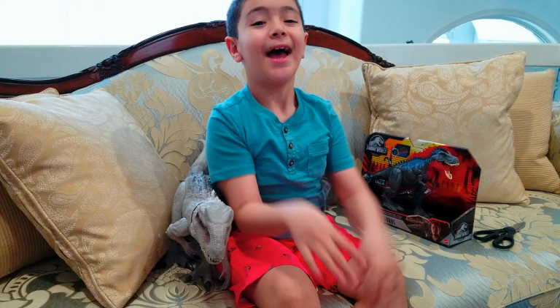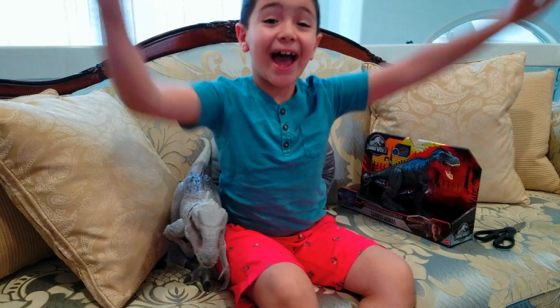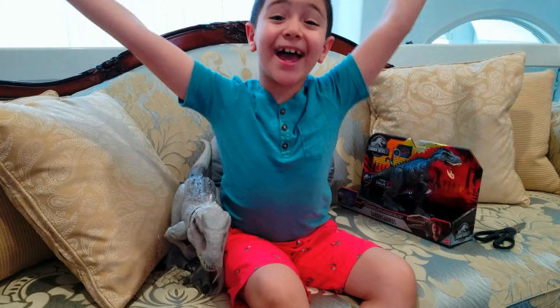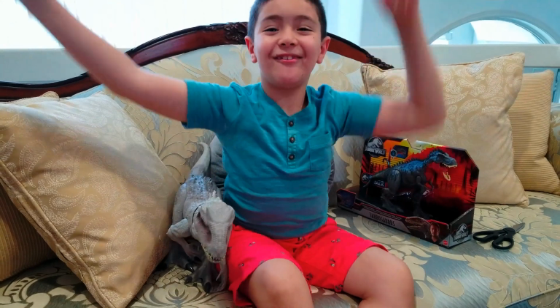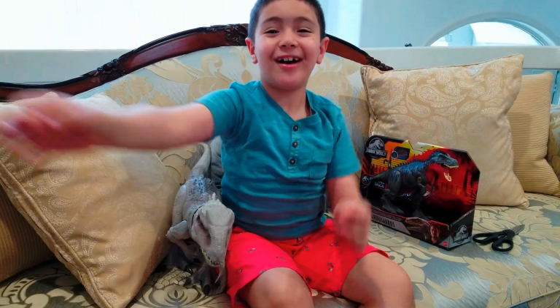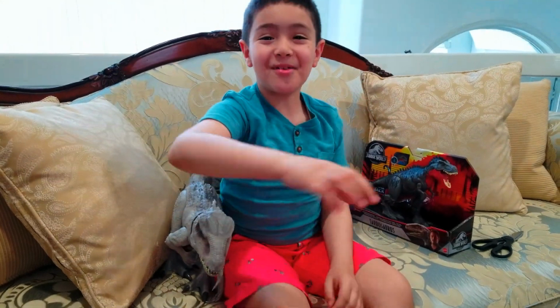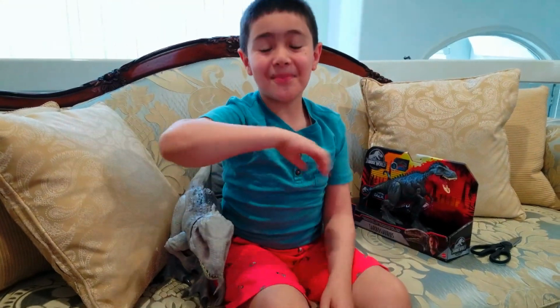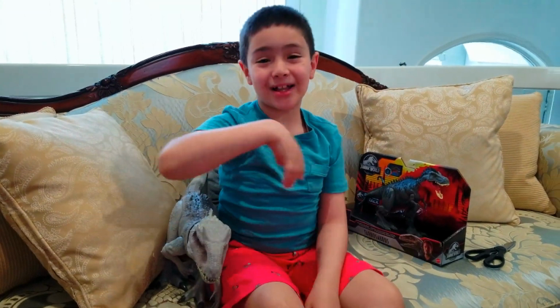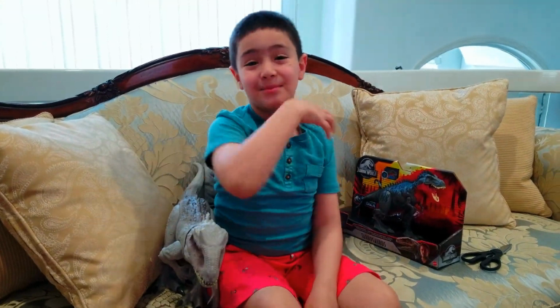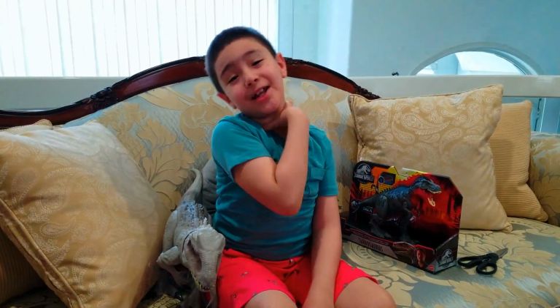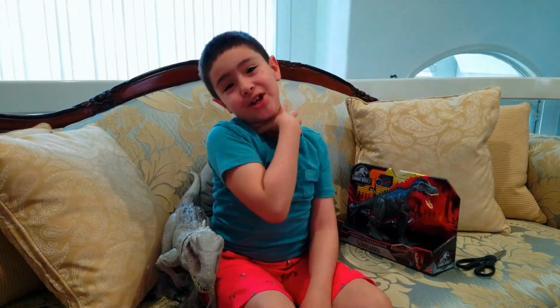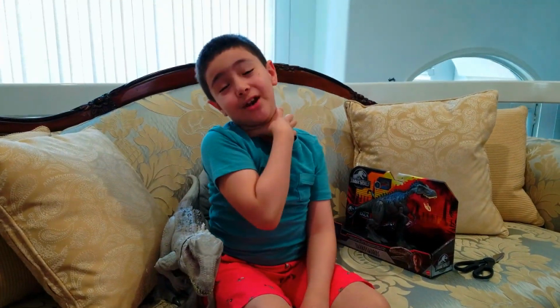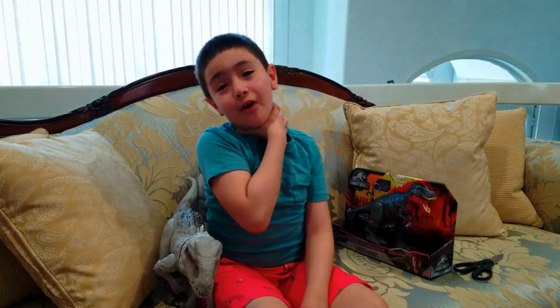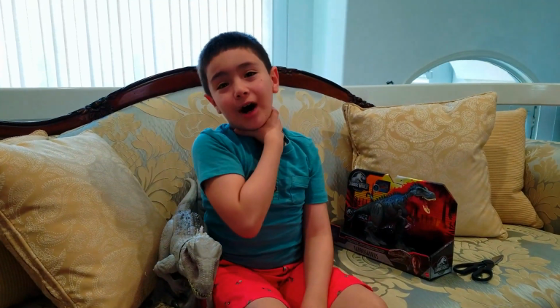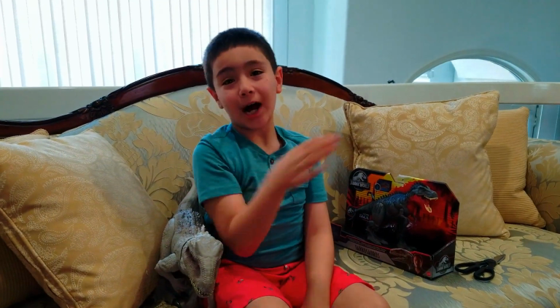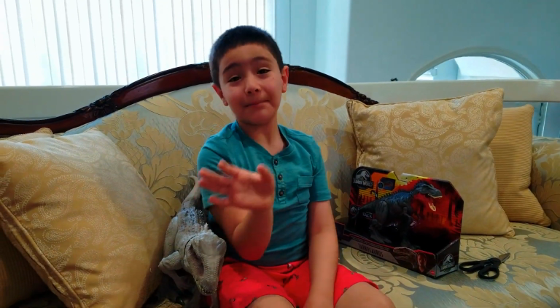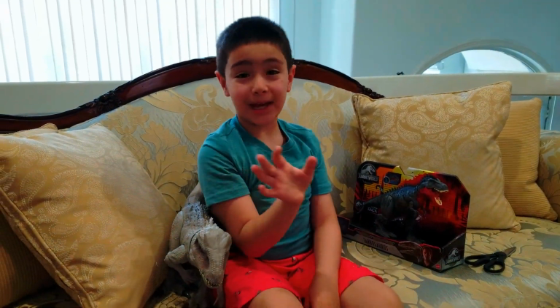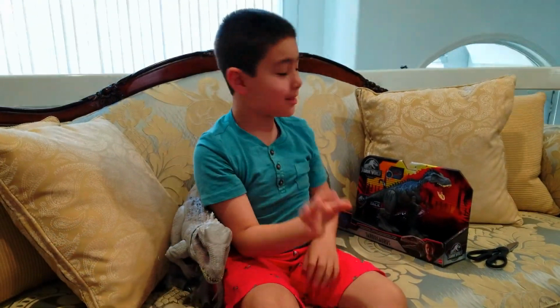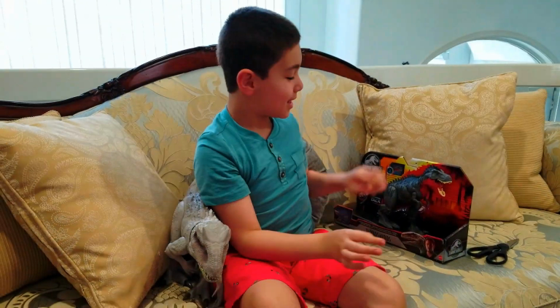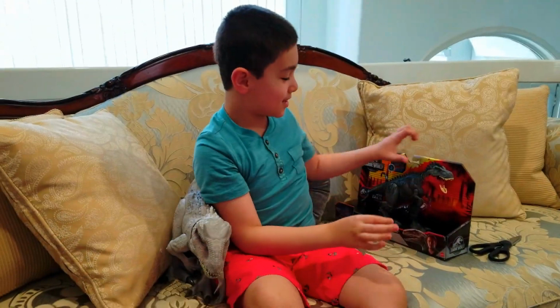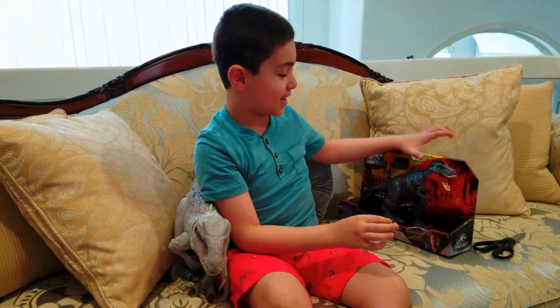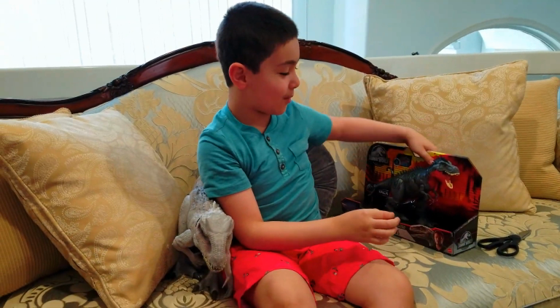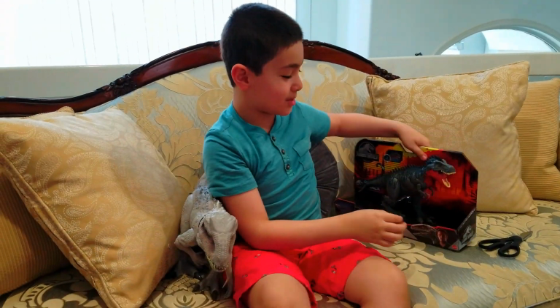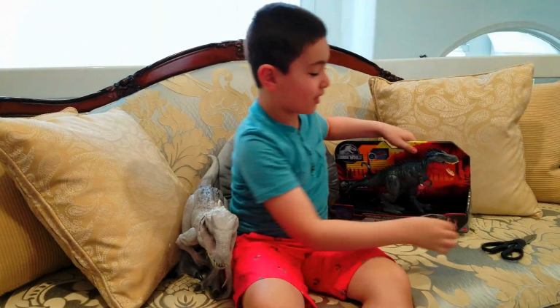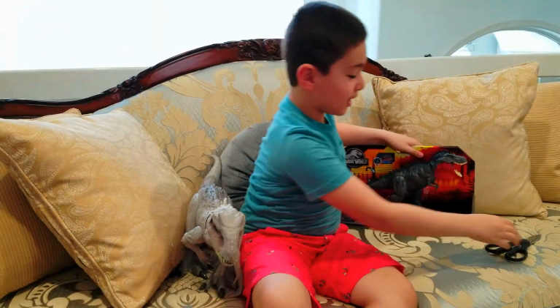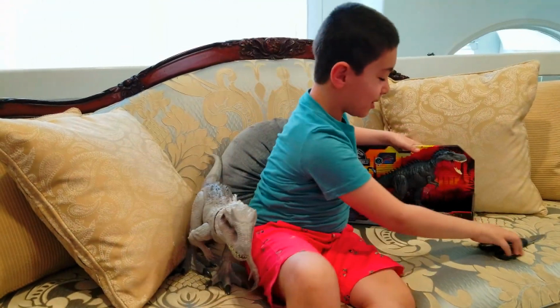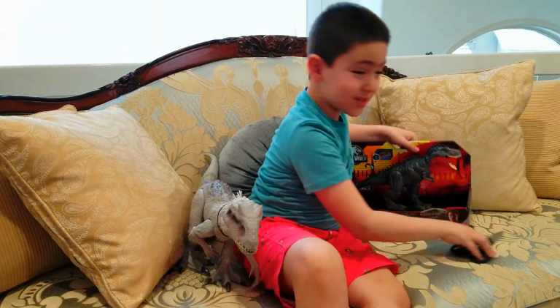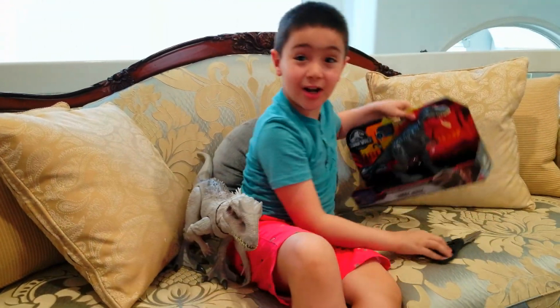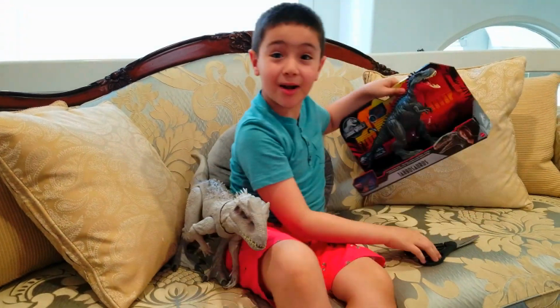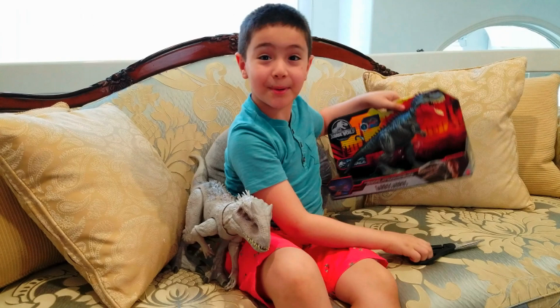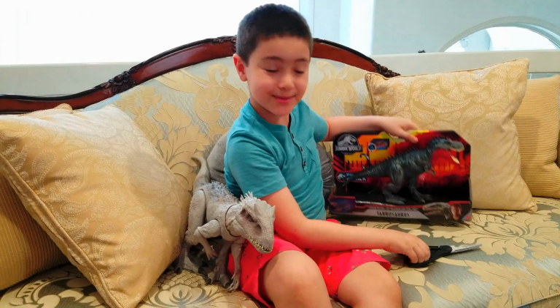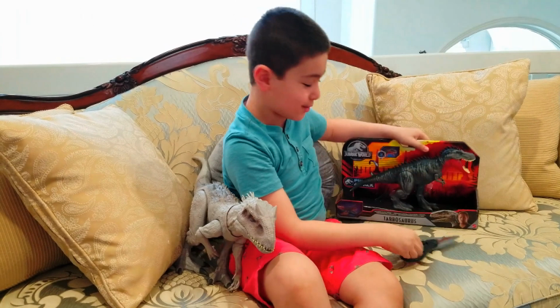Hey! Welcome back to my channel. I'm Laith and today we're talking about Turbosaurus.